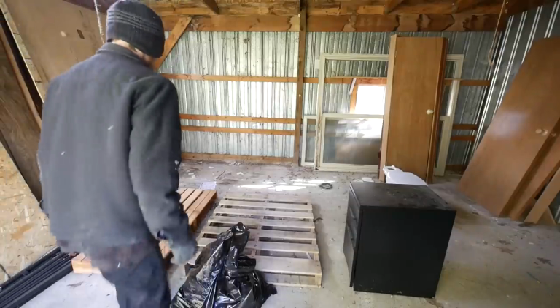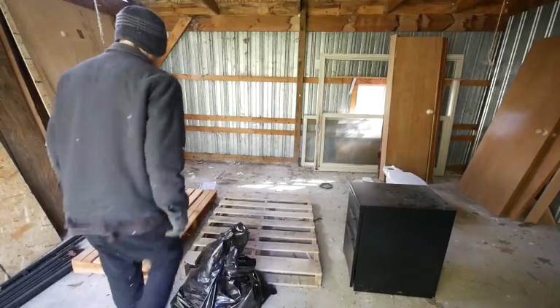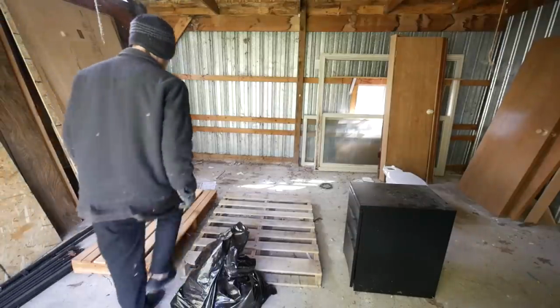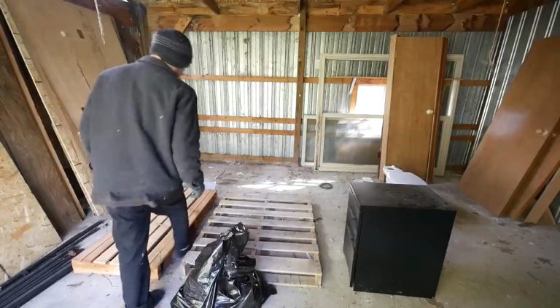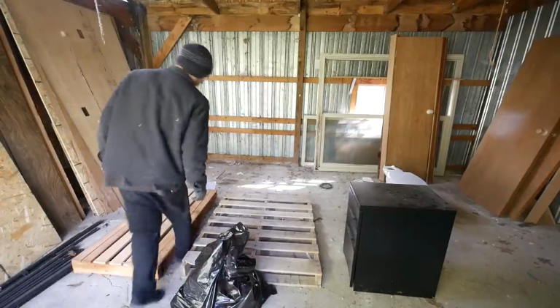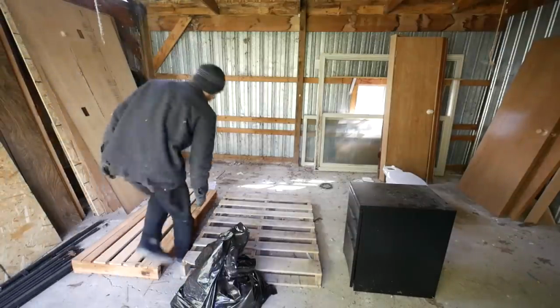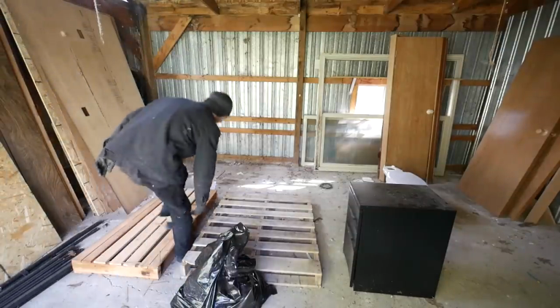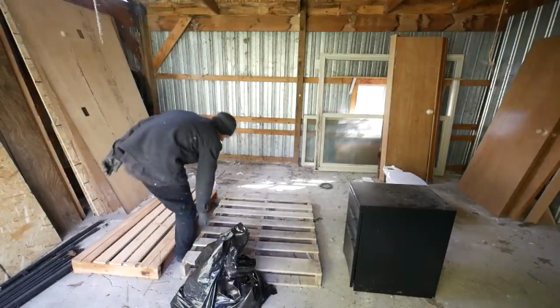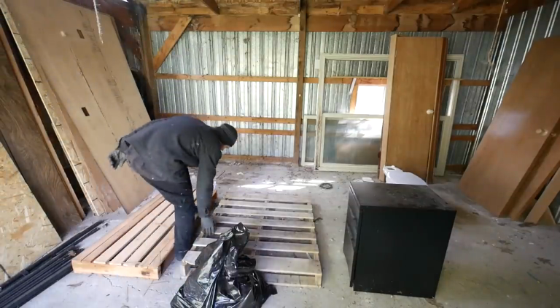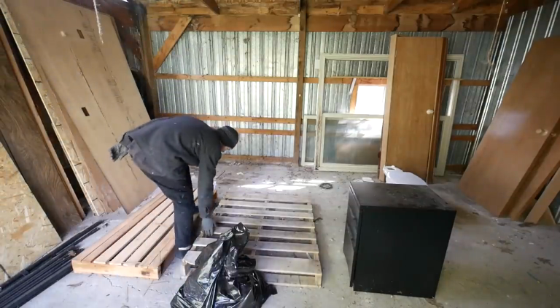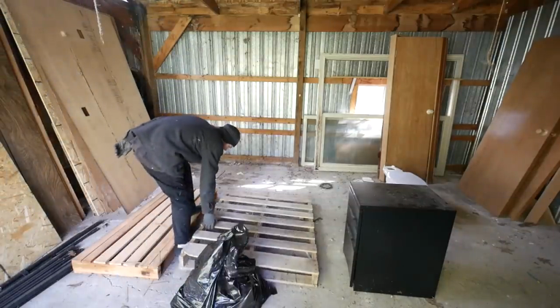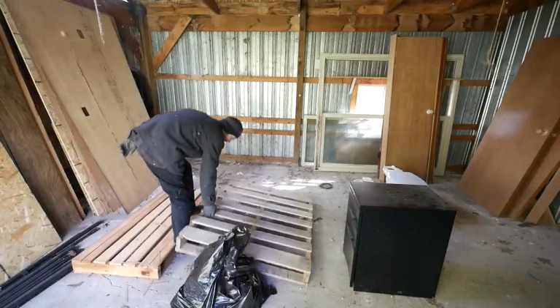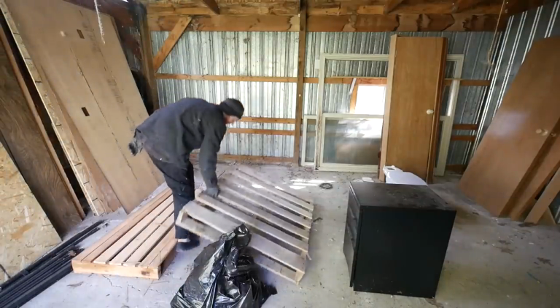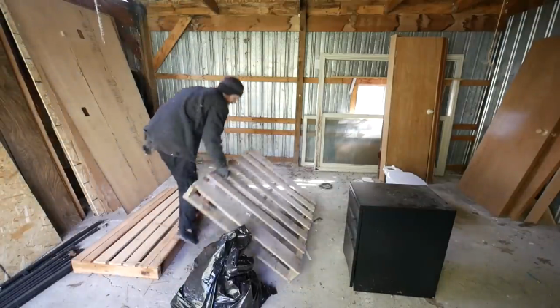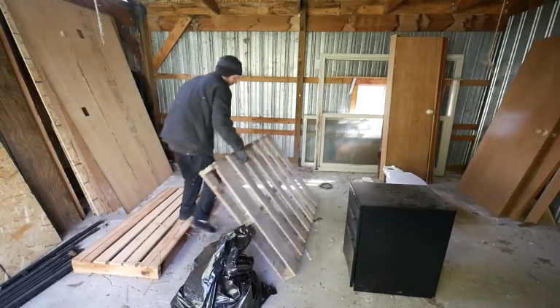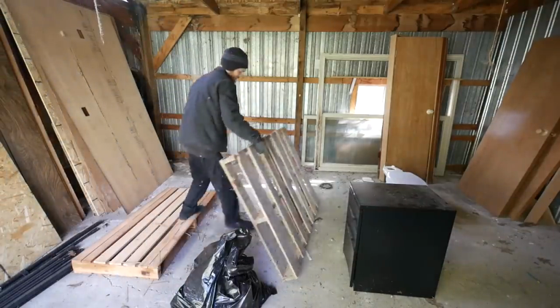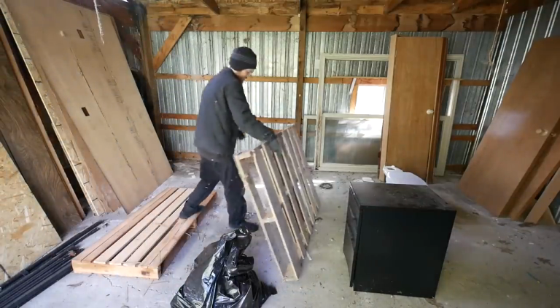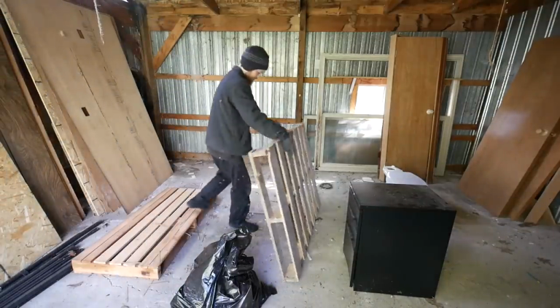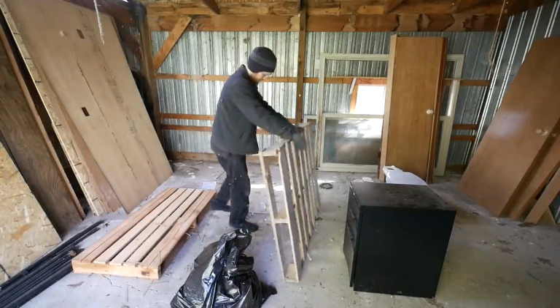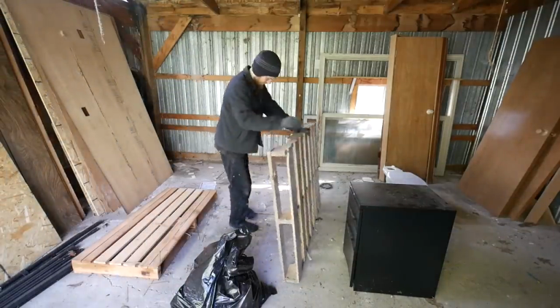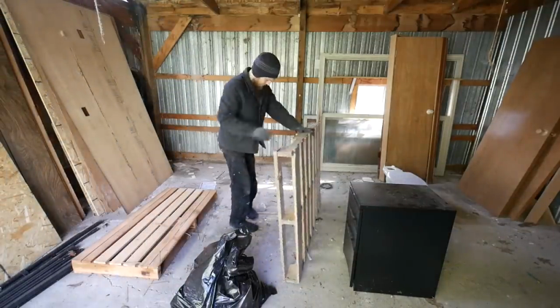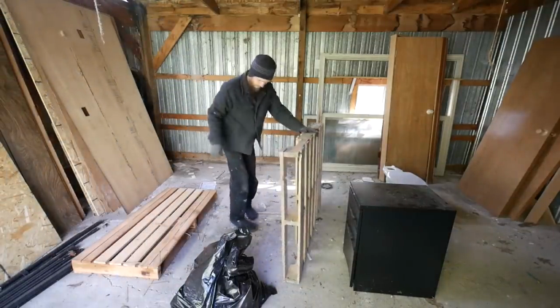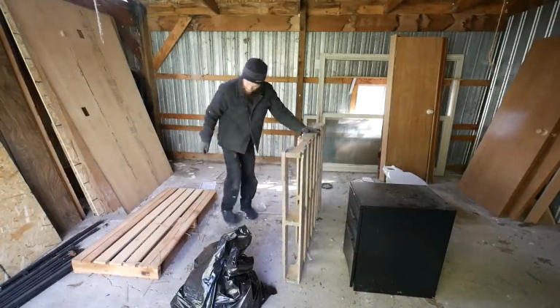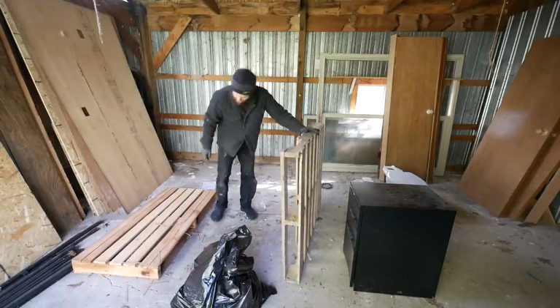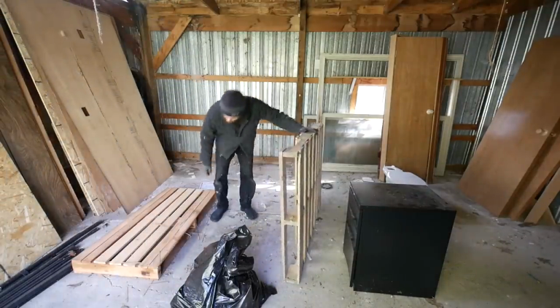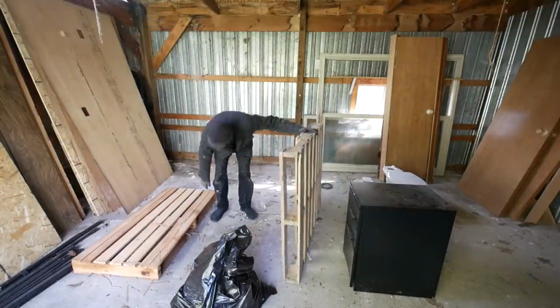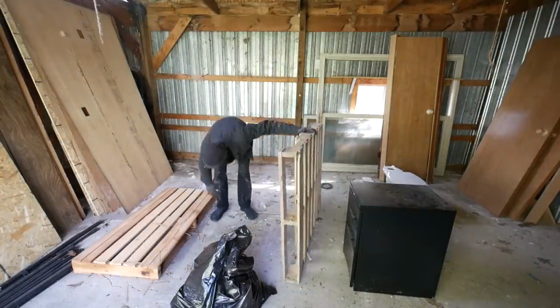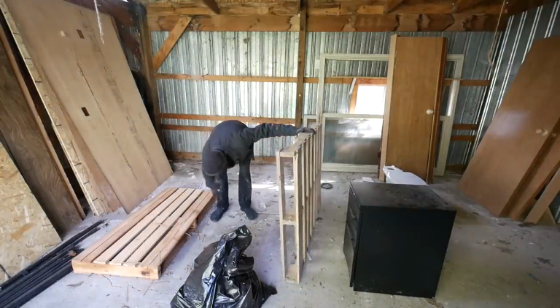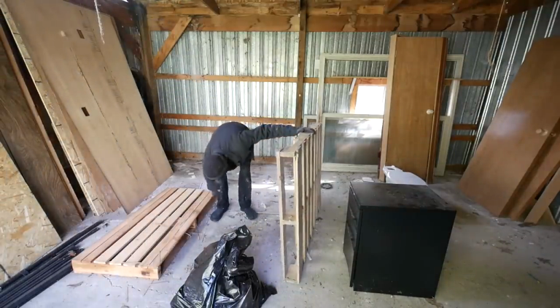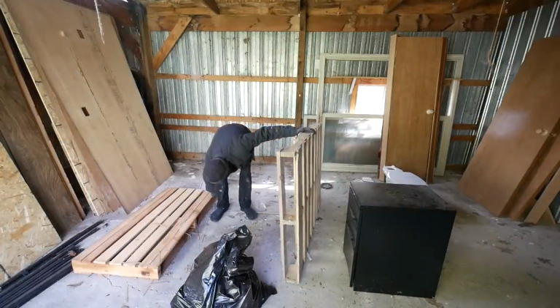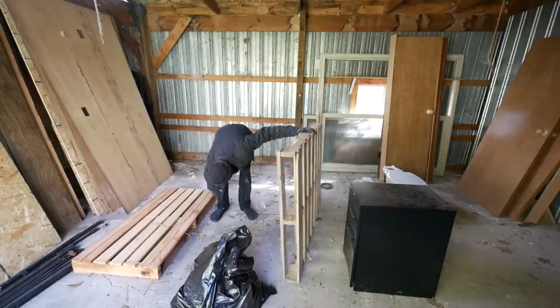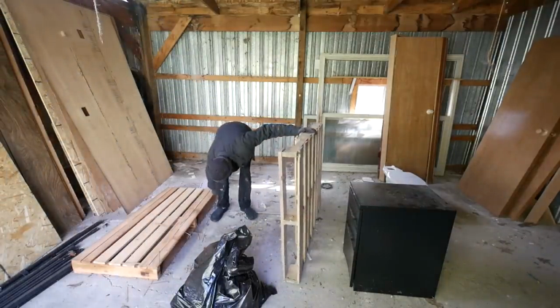I guess I'll get these pallets out of the way. It always feels good clearing off the floor.